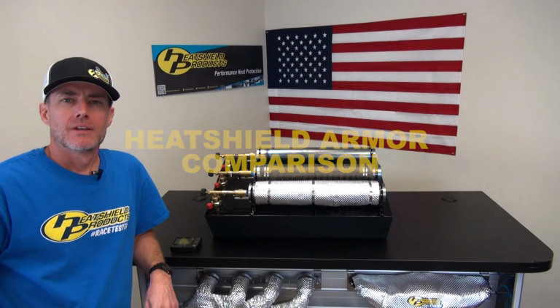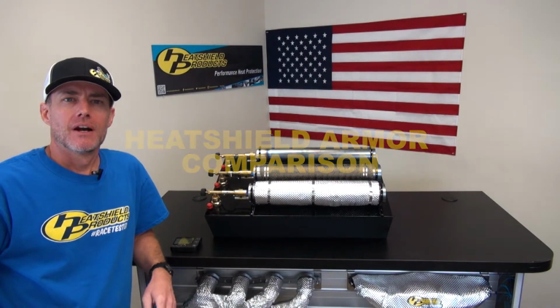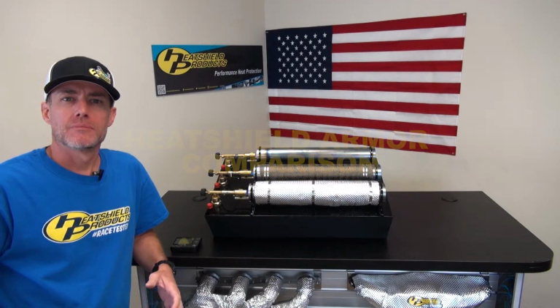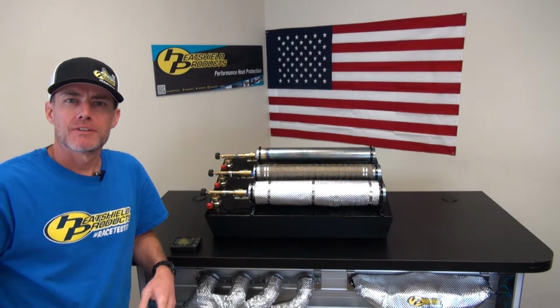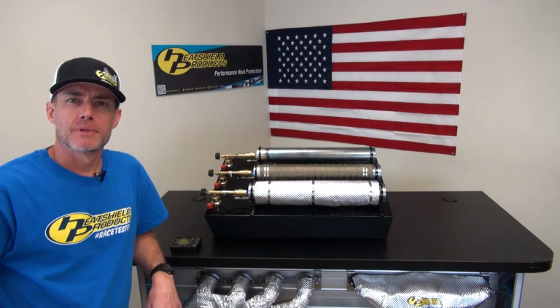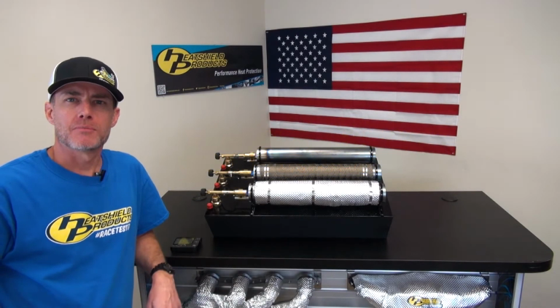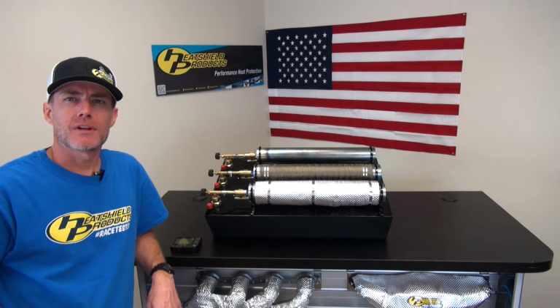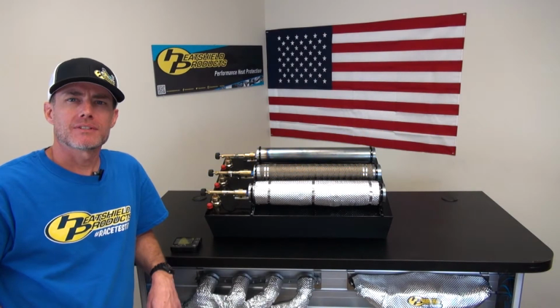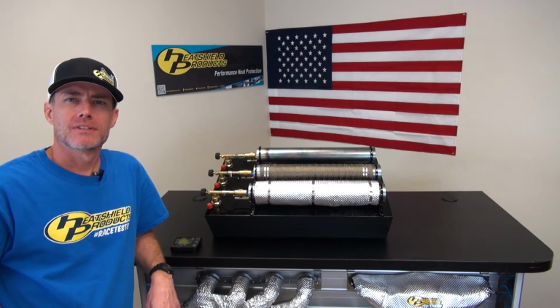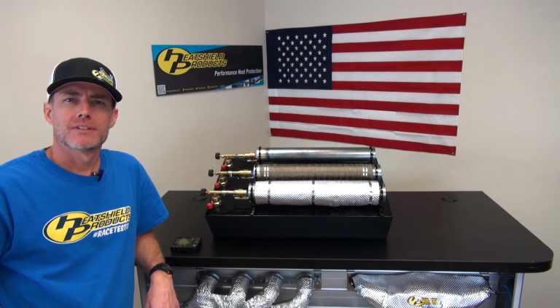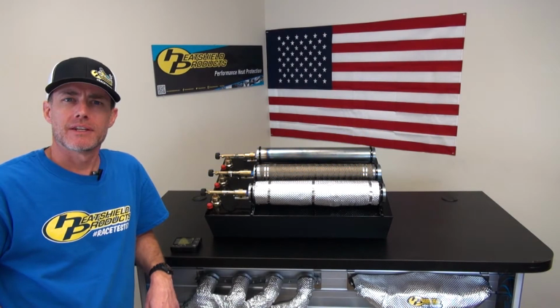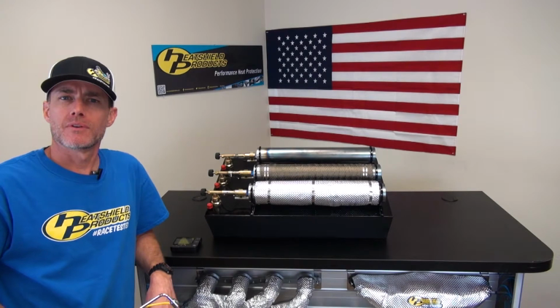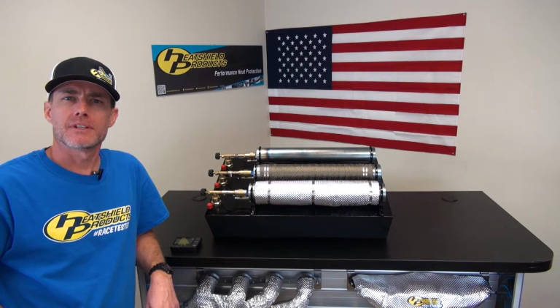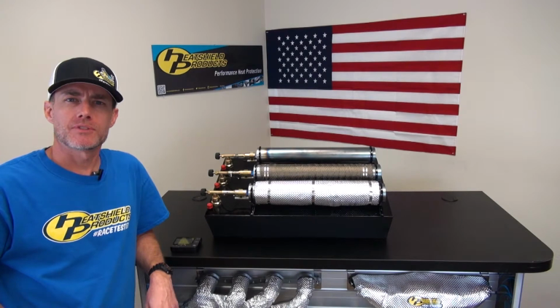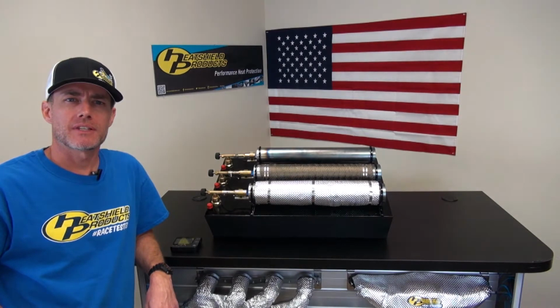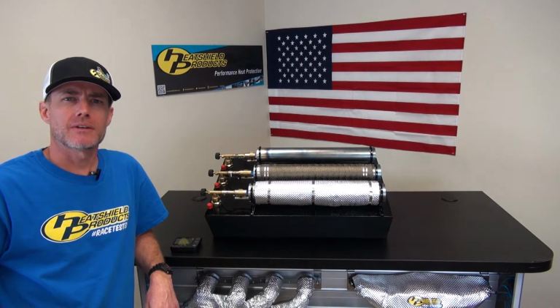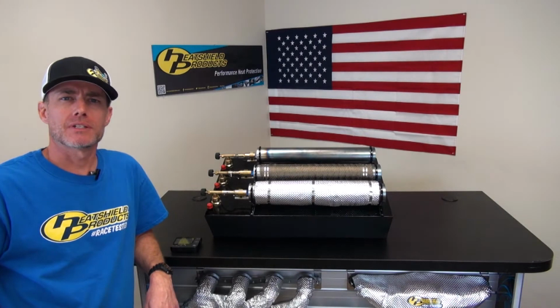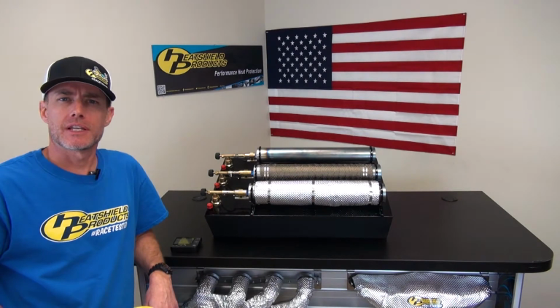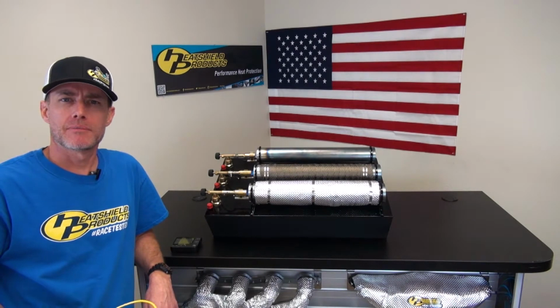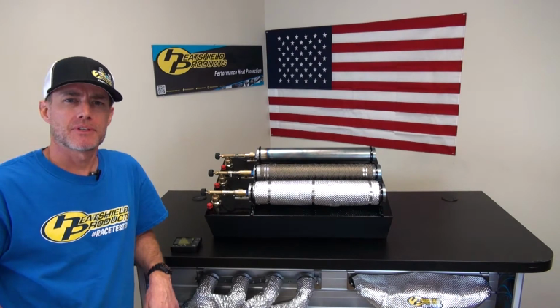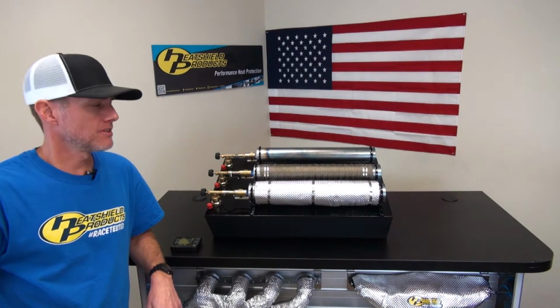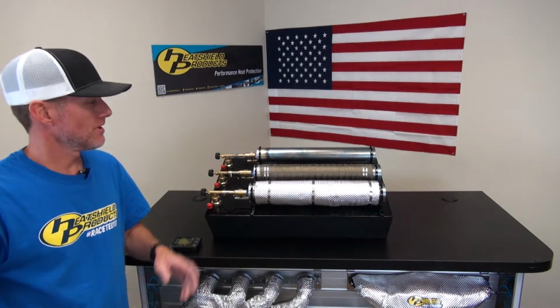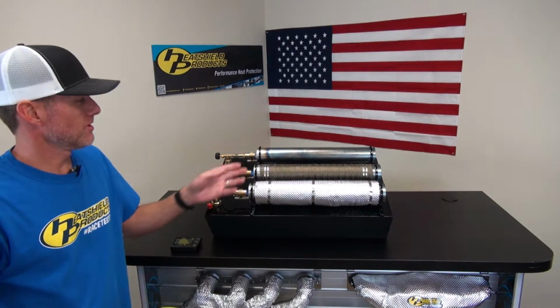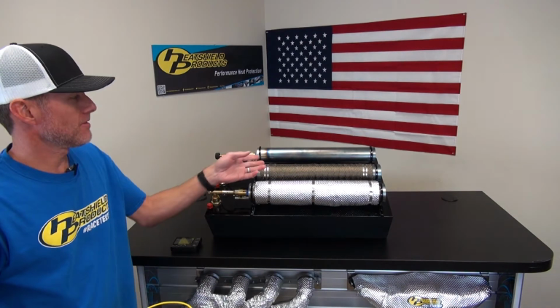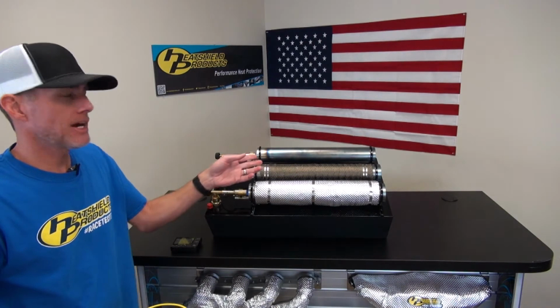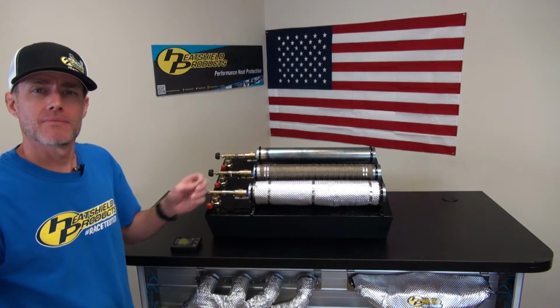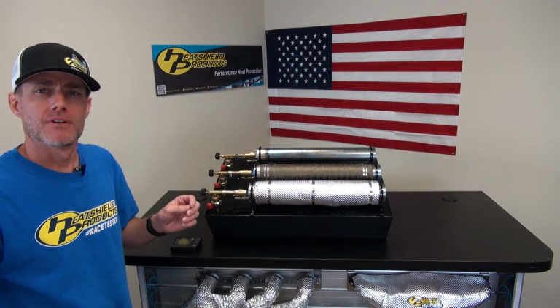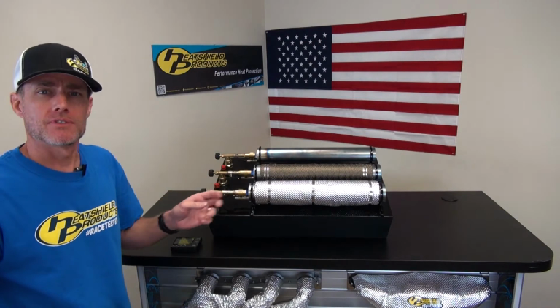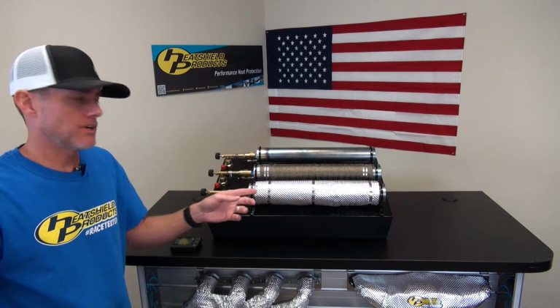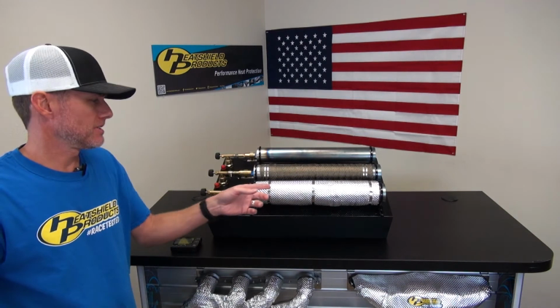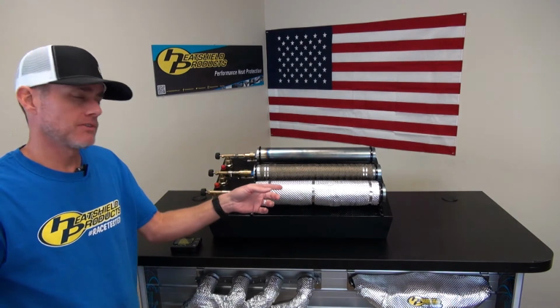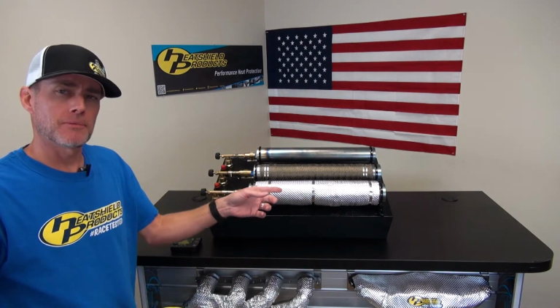Hi, I'm Shane from Heat Shield Products. Today I'm going to demonstrate the heat reduction capabilities of our lava wrap versus our heat shield armor.